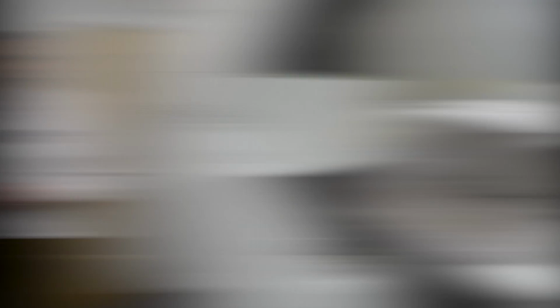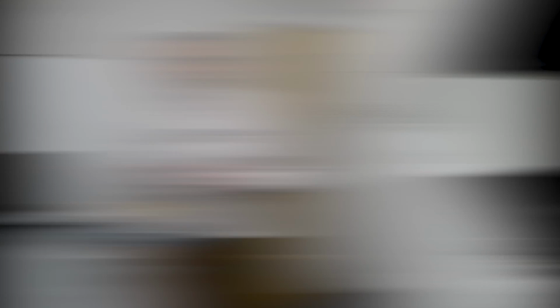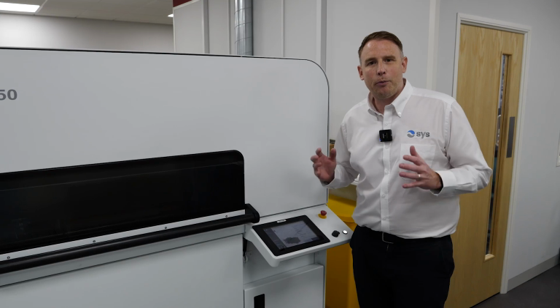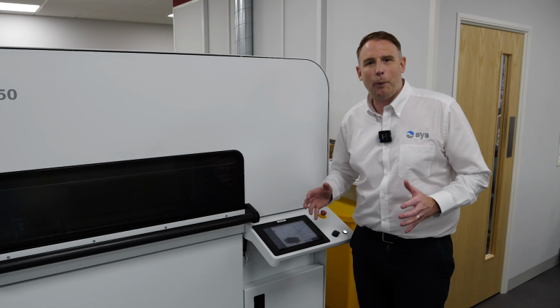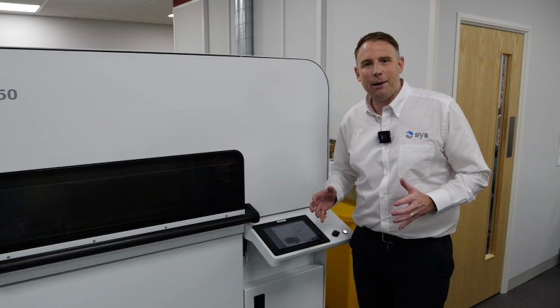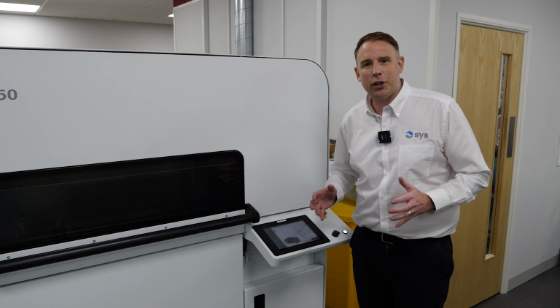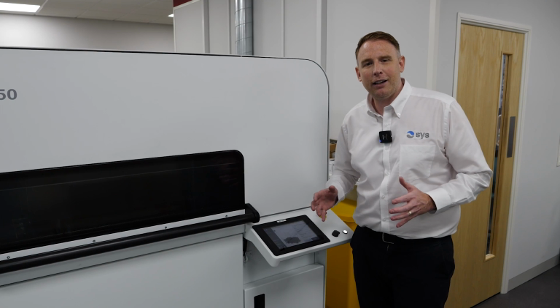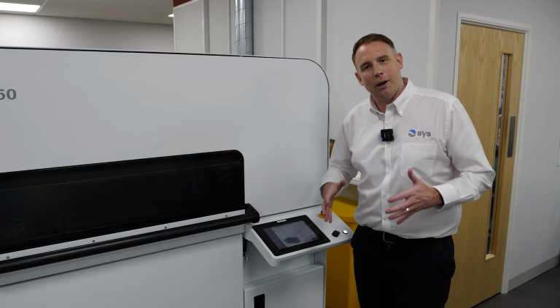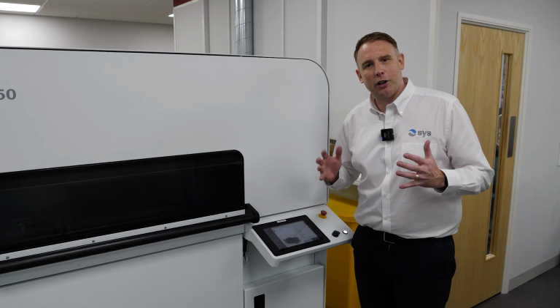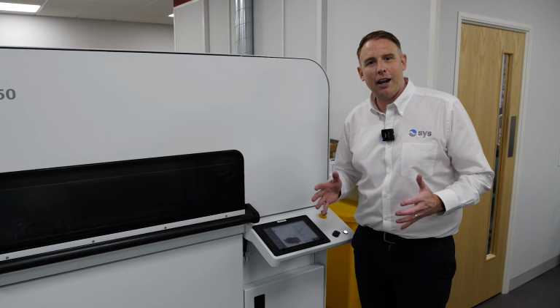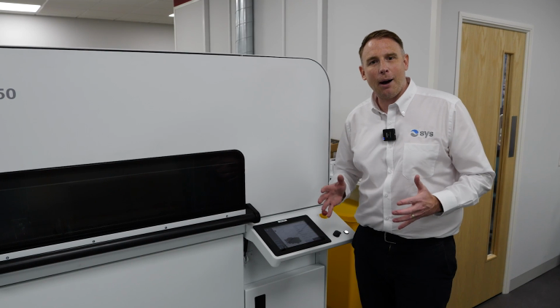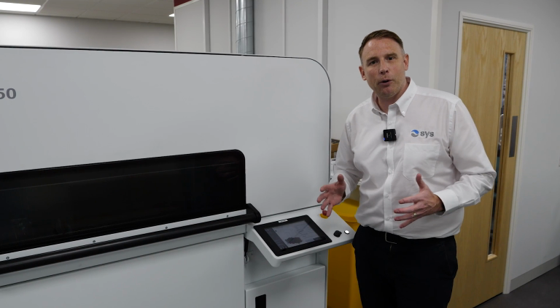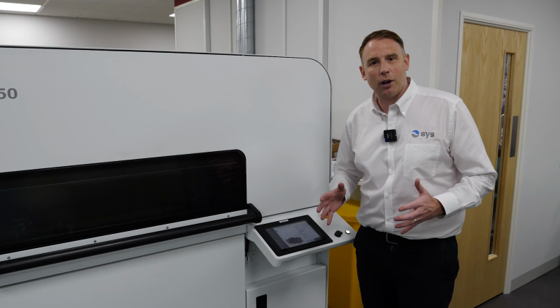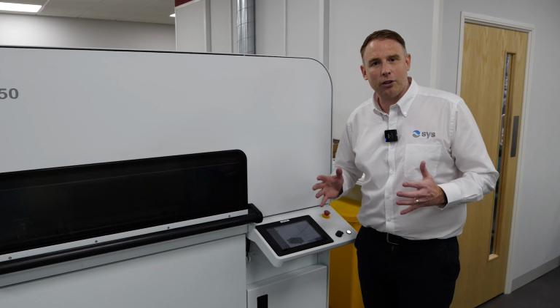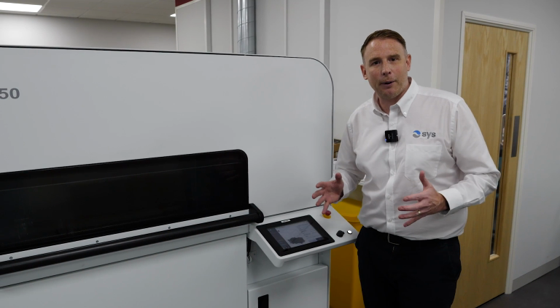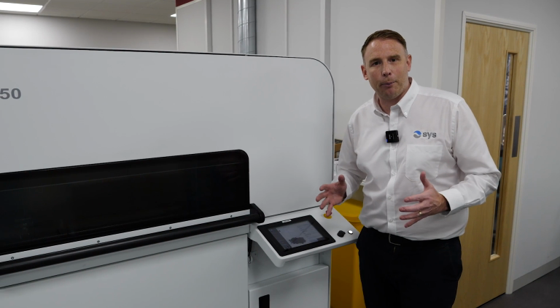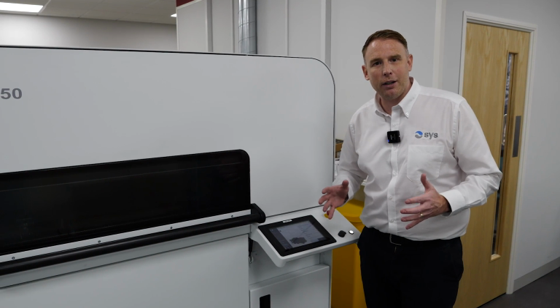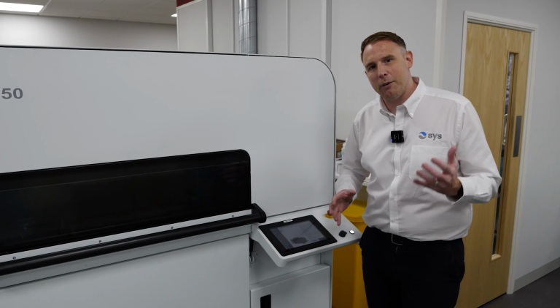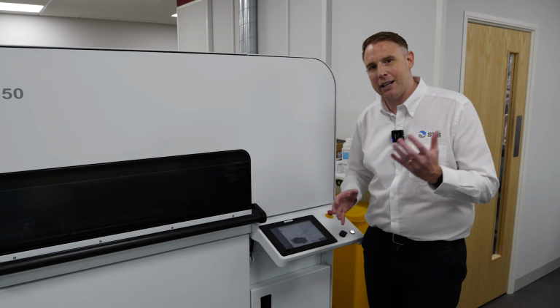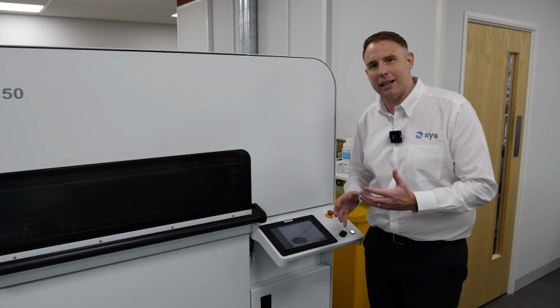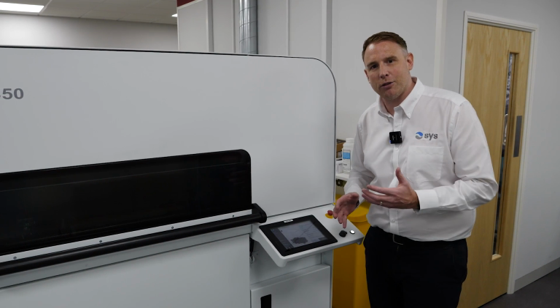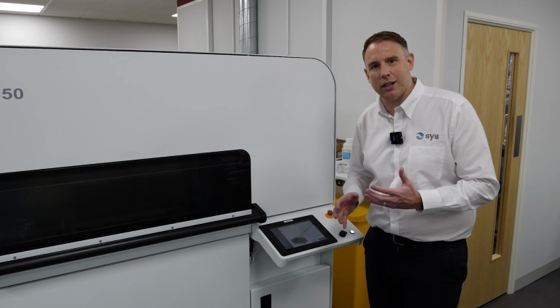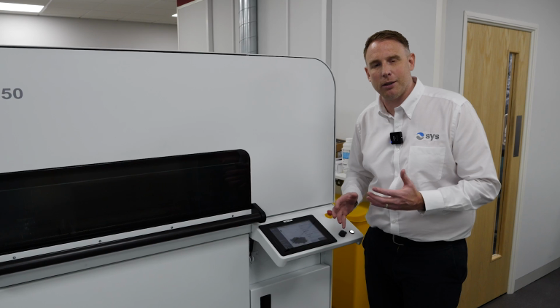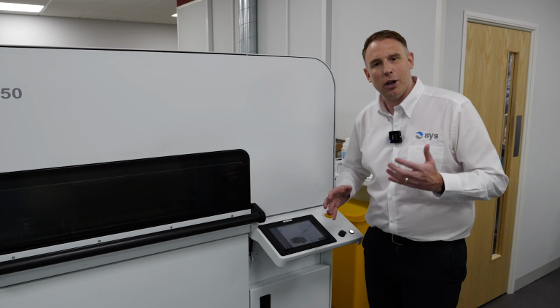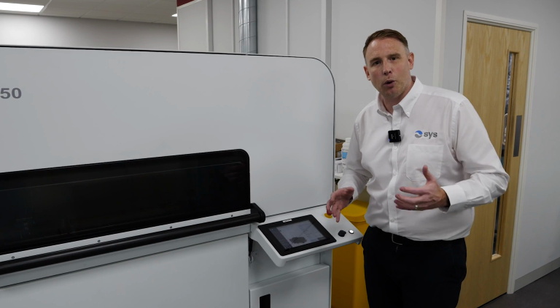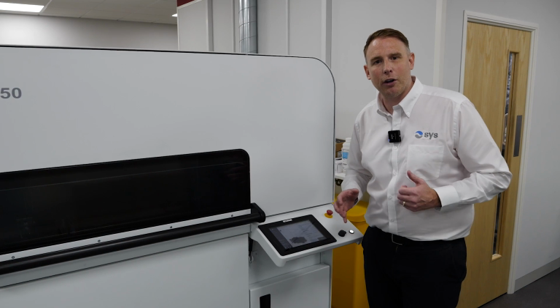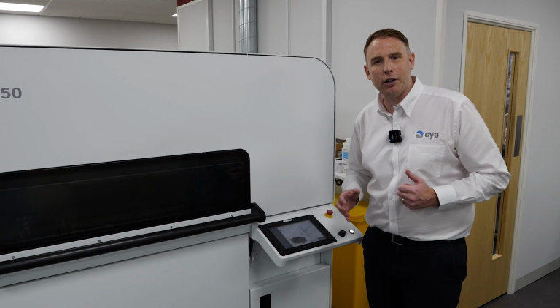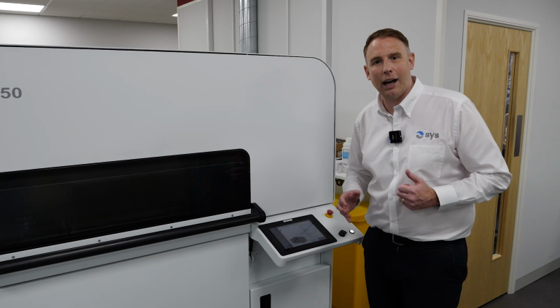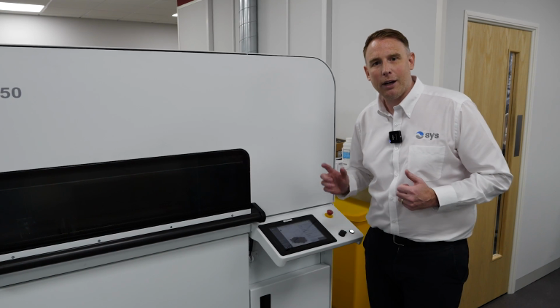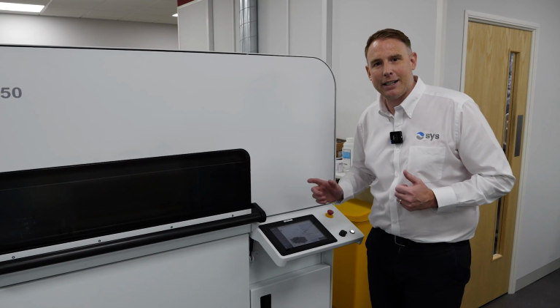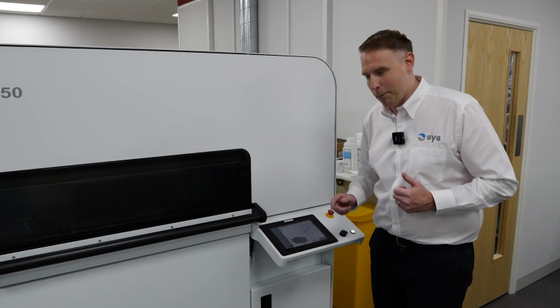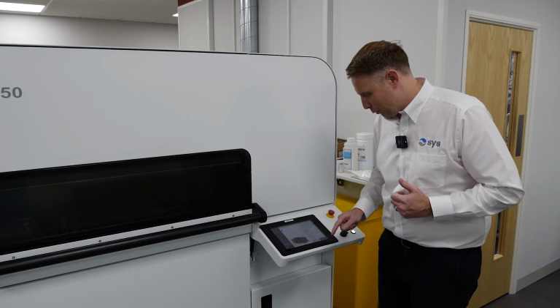We've prepared our machine, created our build on GrabCab print, and sent it down to the system — so all we've got to do now is hit build.